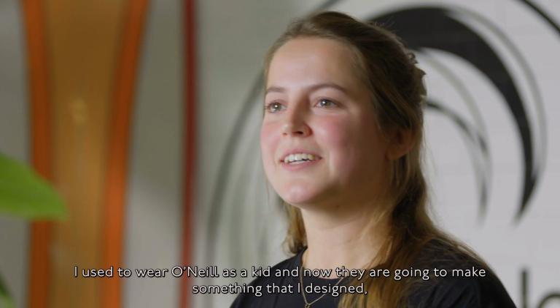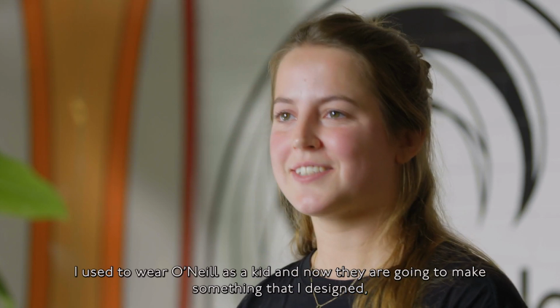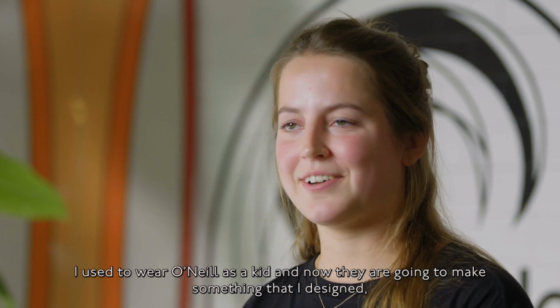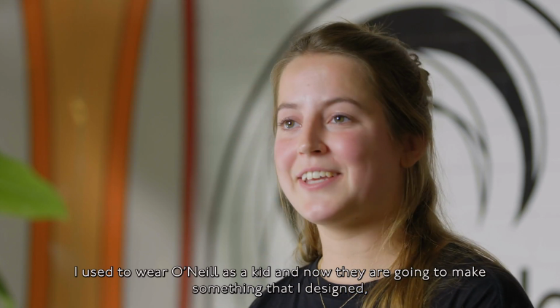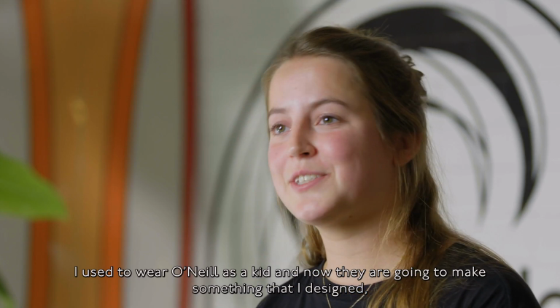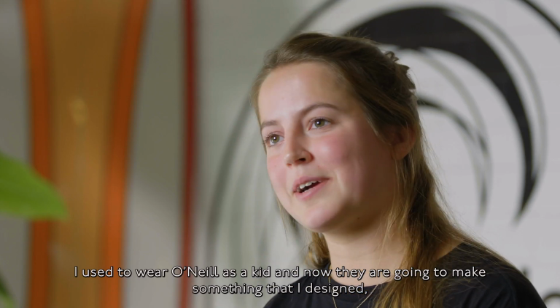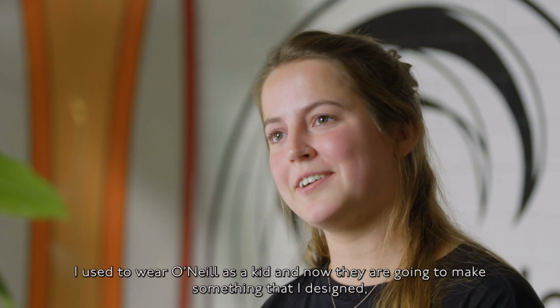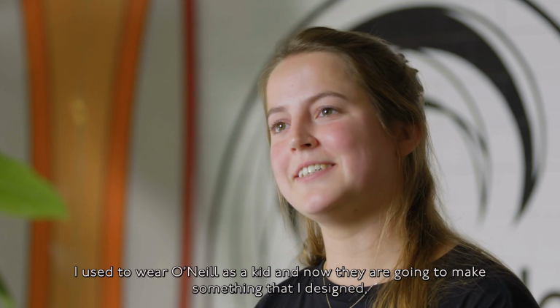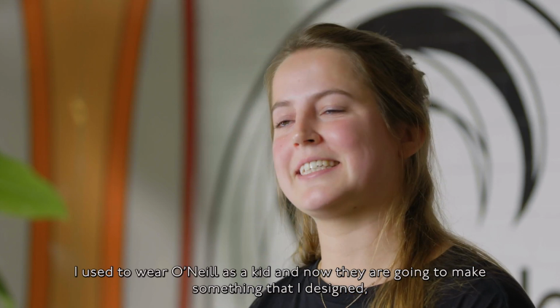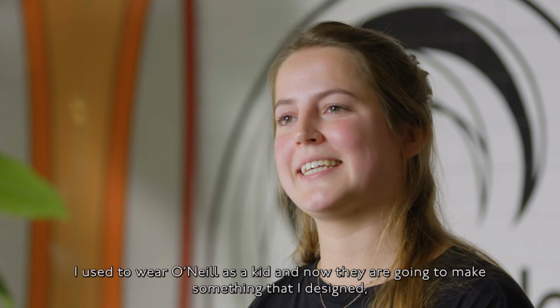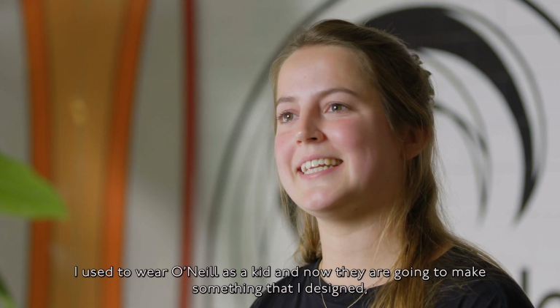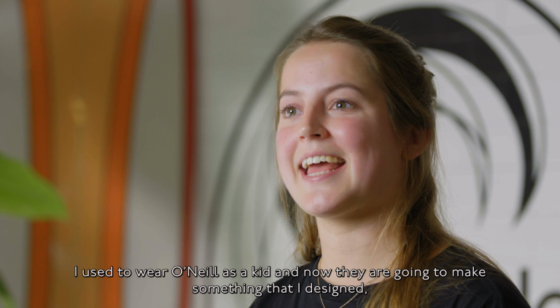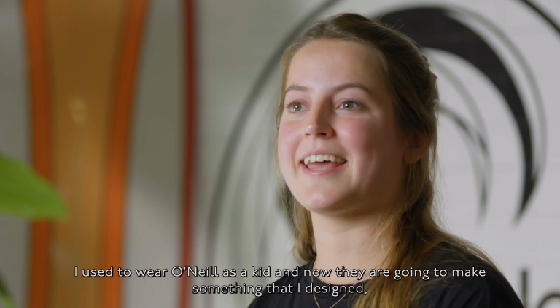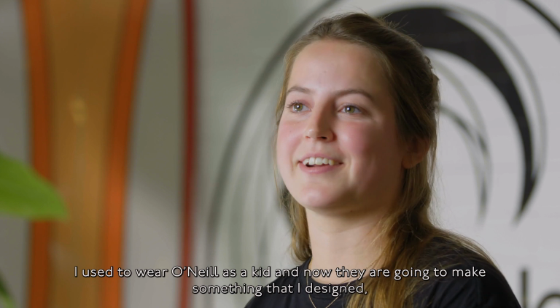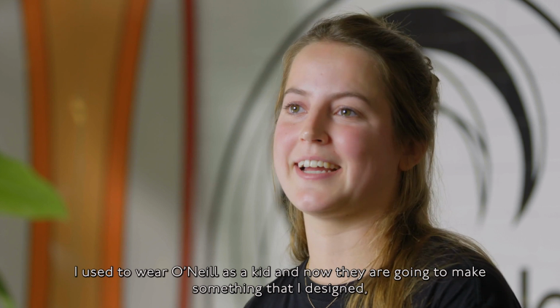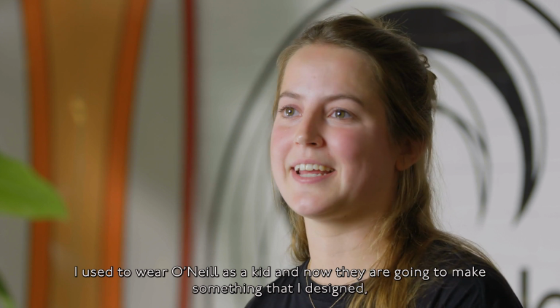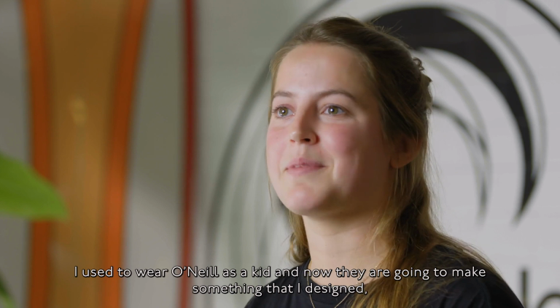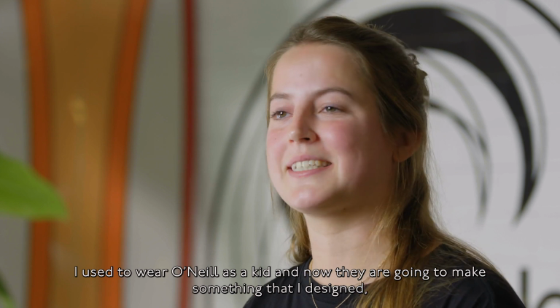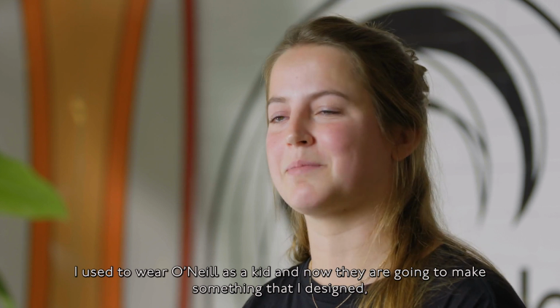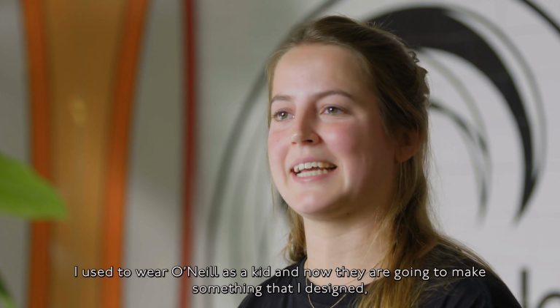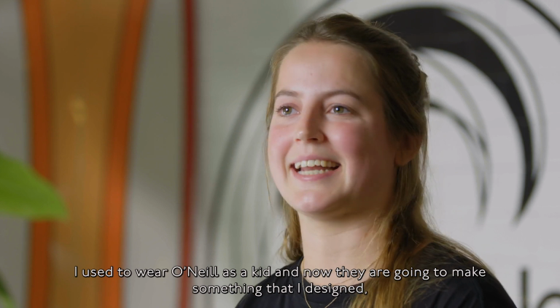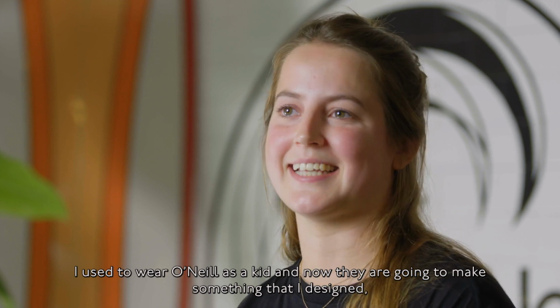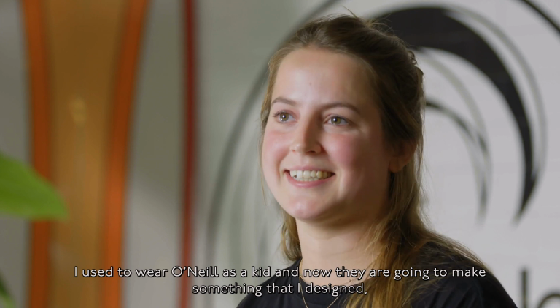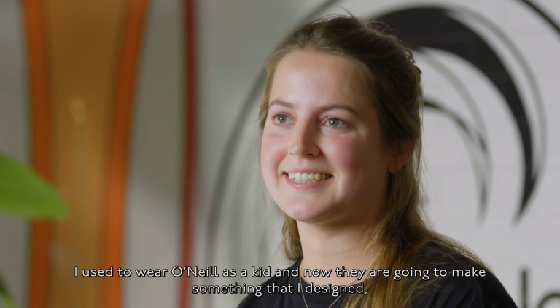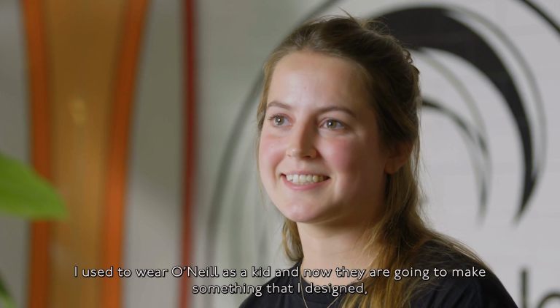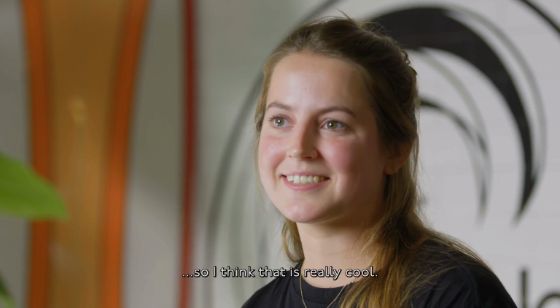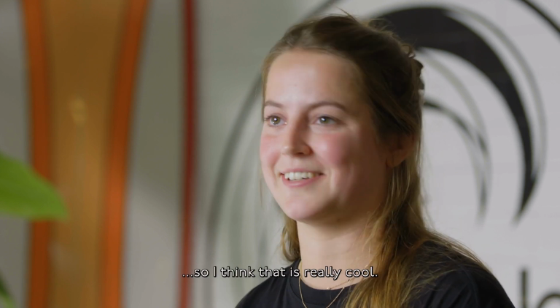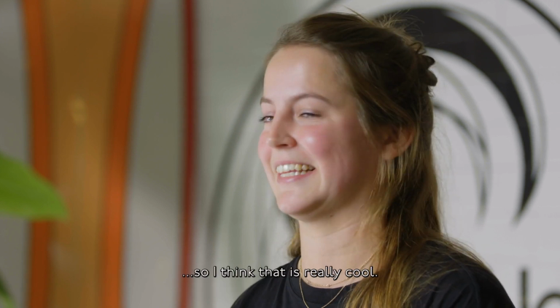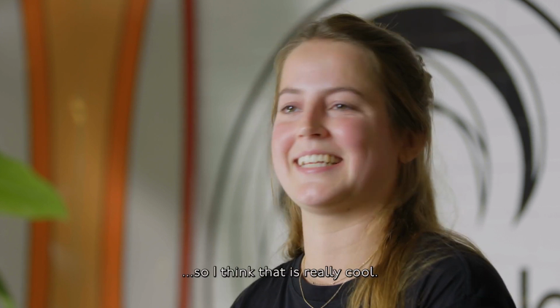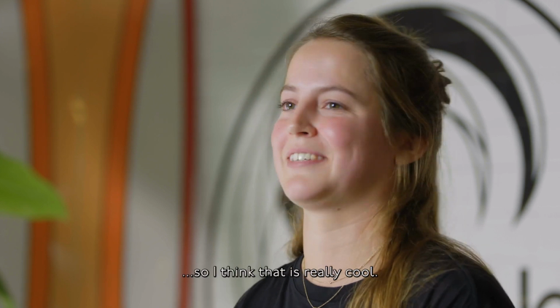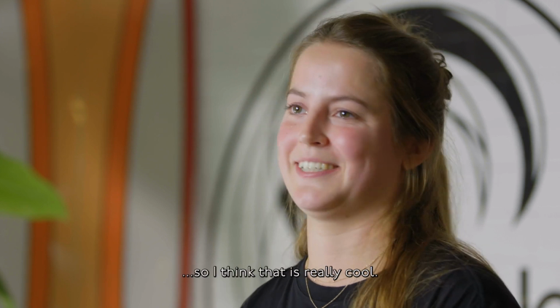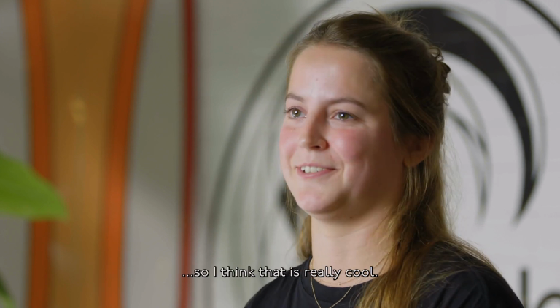I used to wear O'Neill as a kid, and now they're going to make something I designed — I think that's really cool.